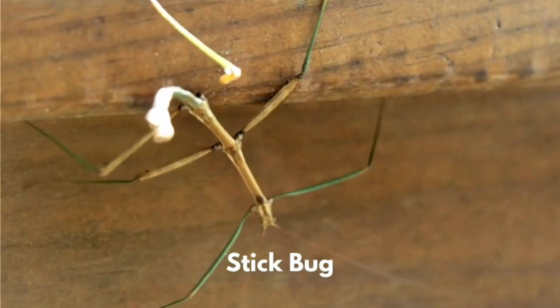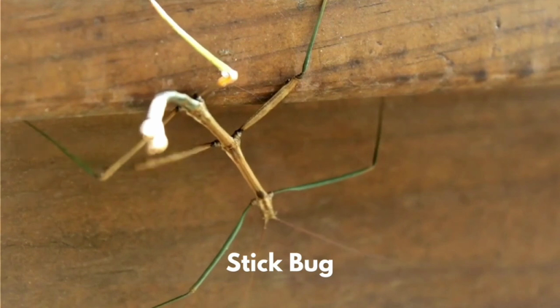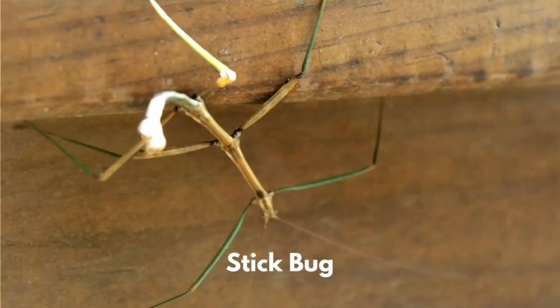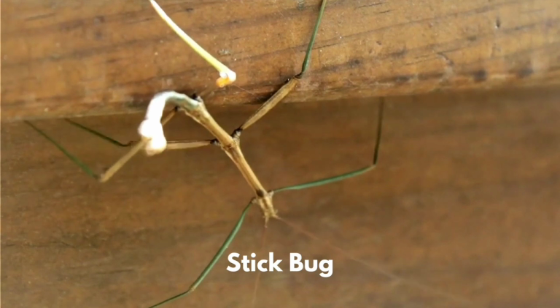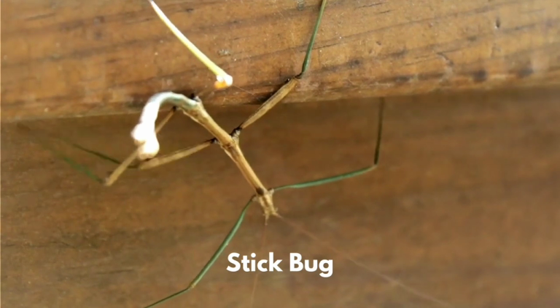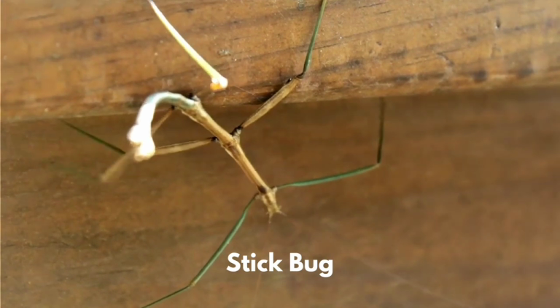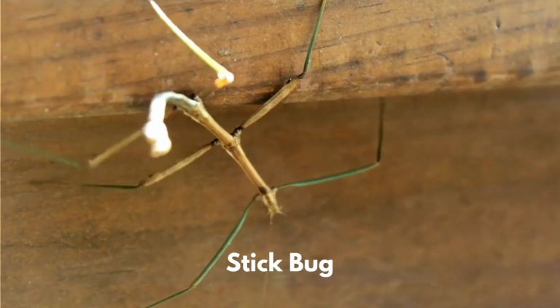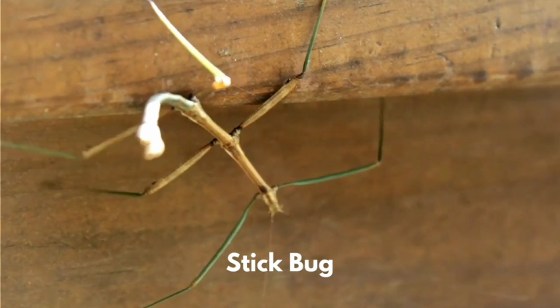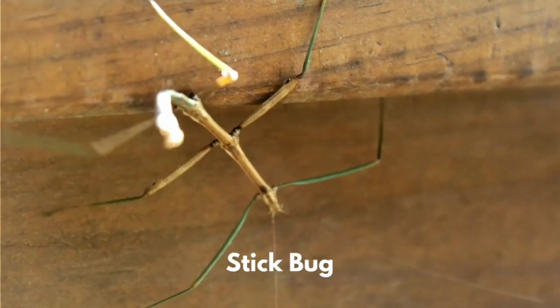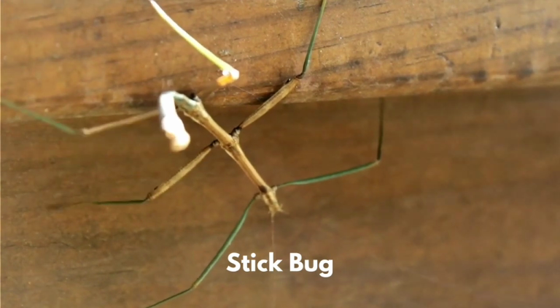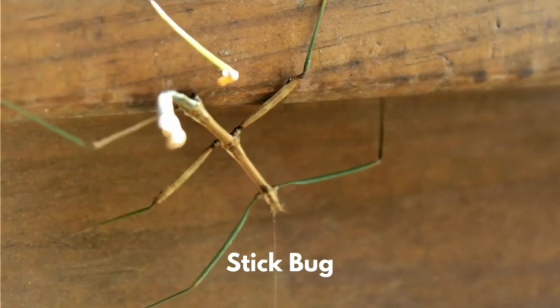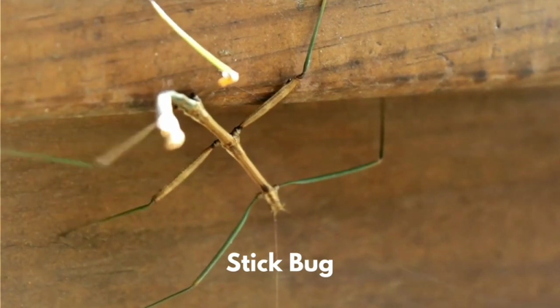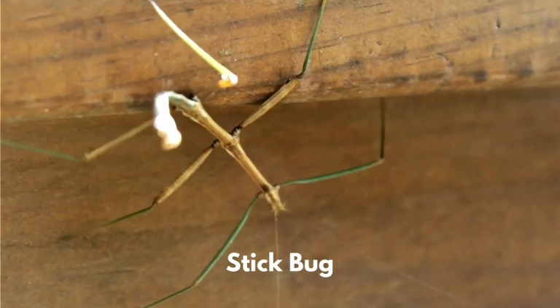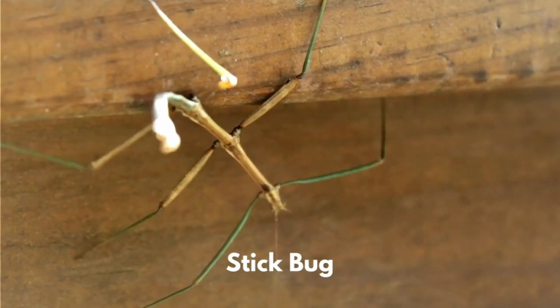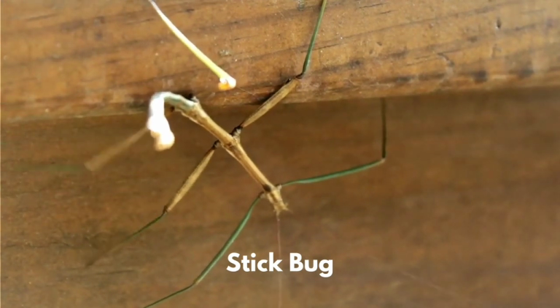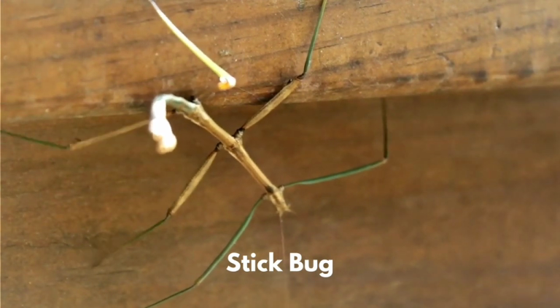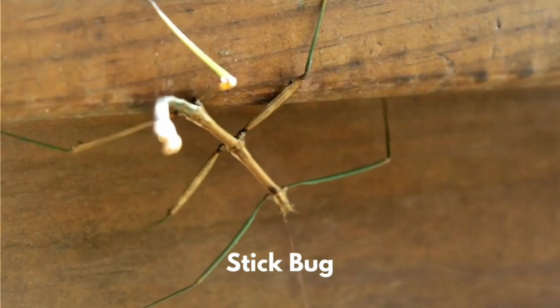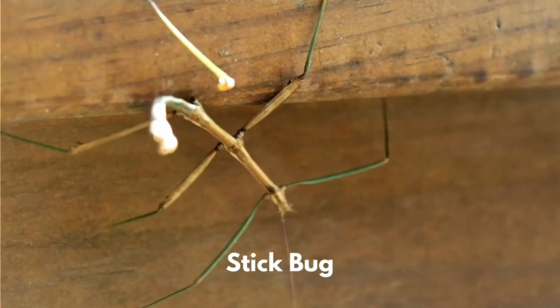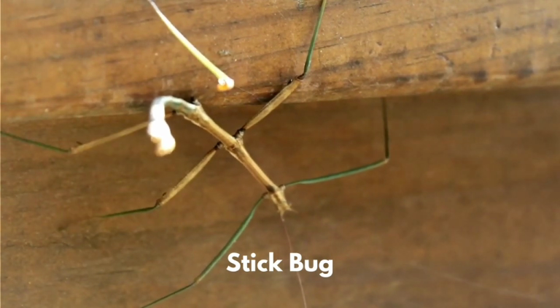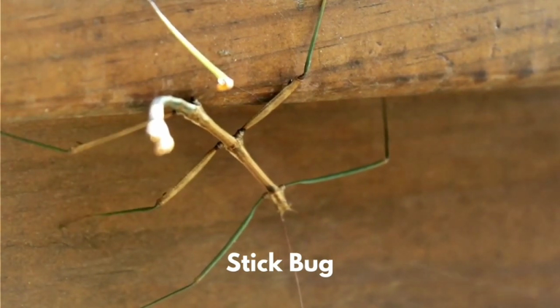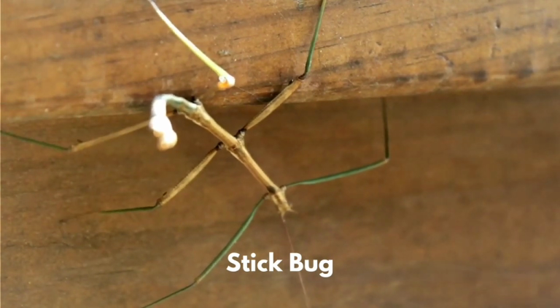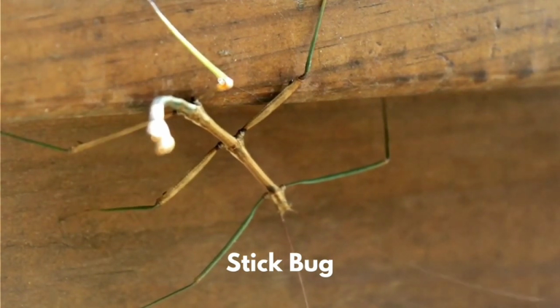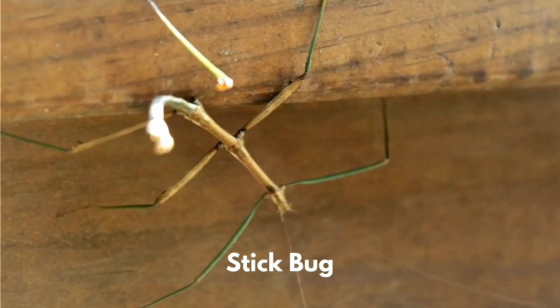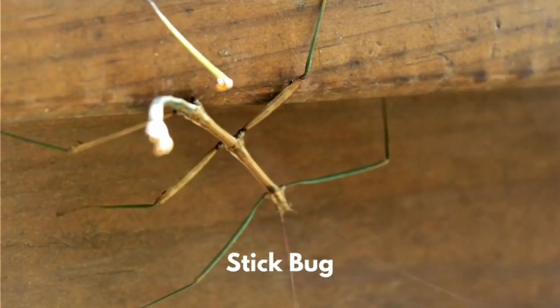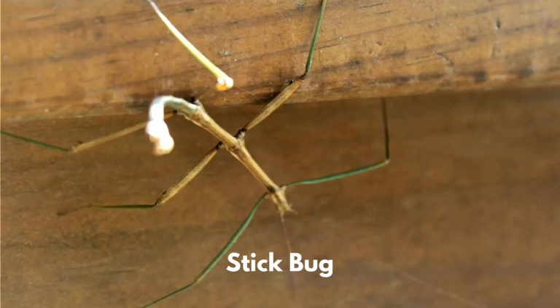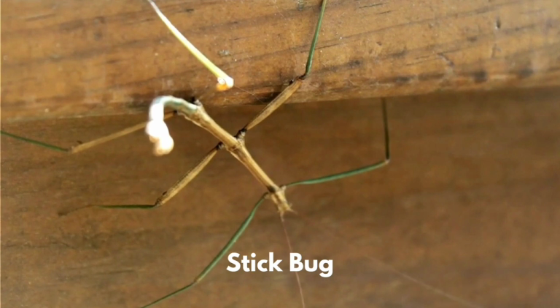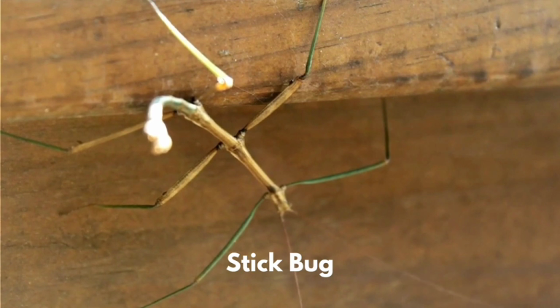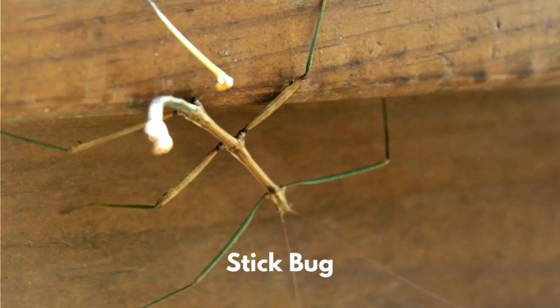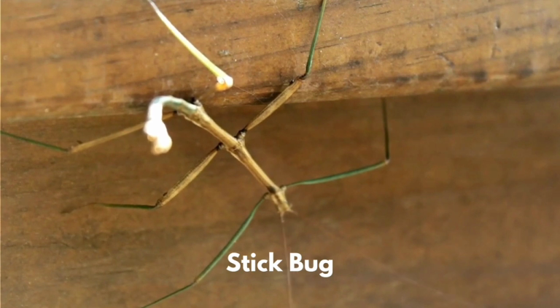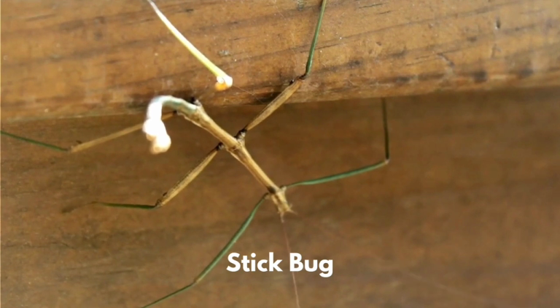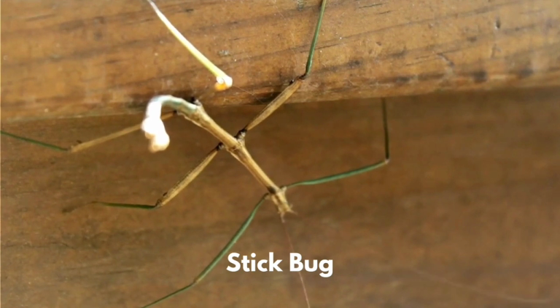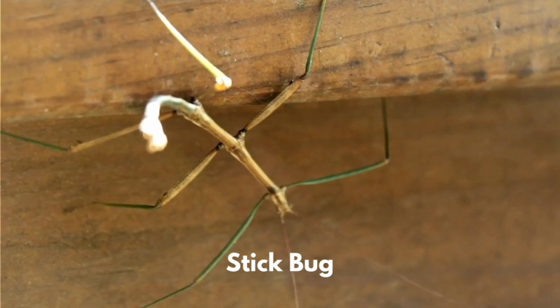Stick bugs are herbivores. Their lifespan is between one to two years. They can camouflage as a defense.